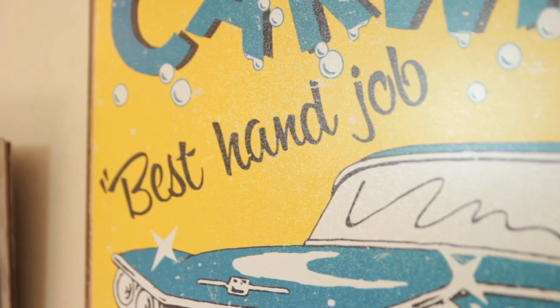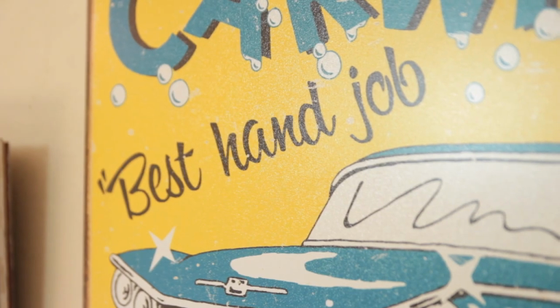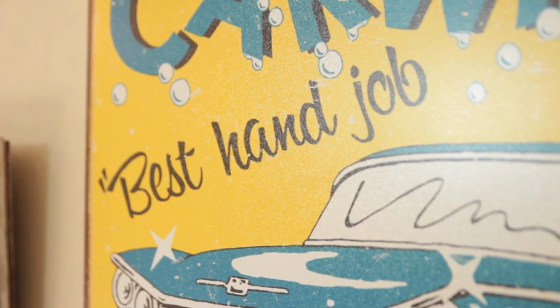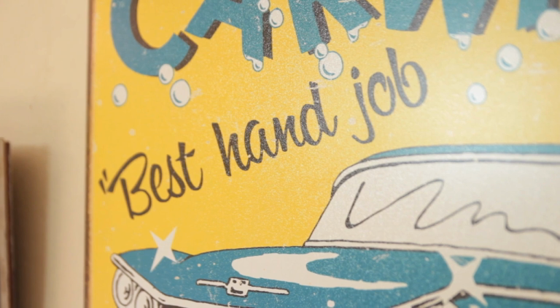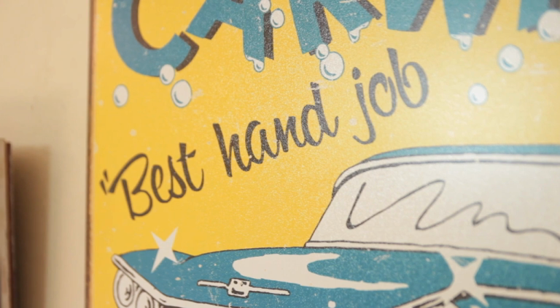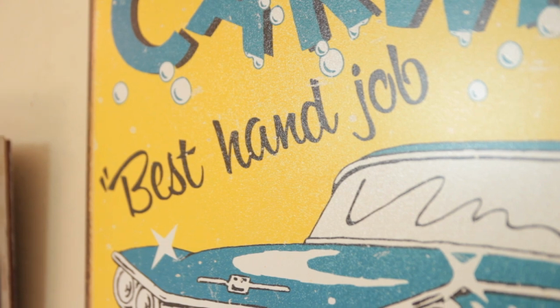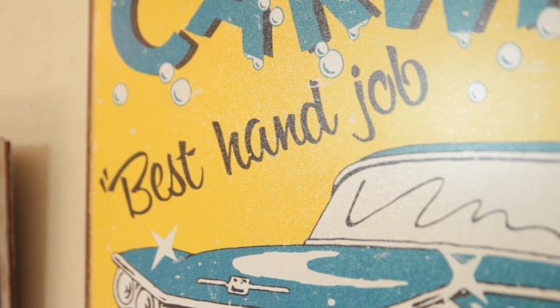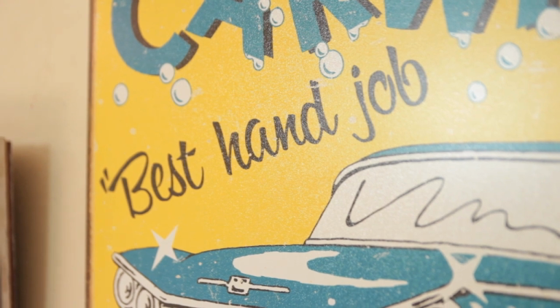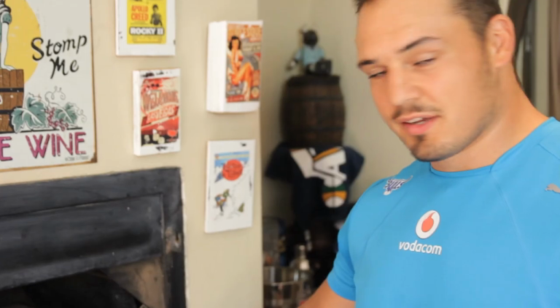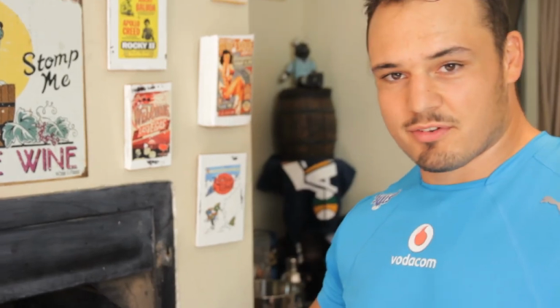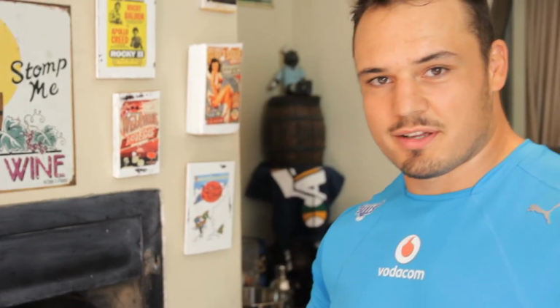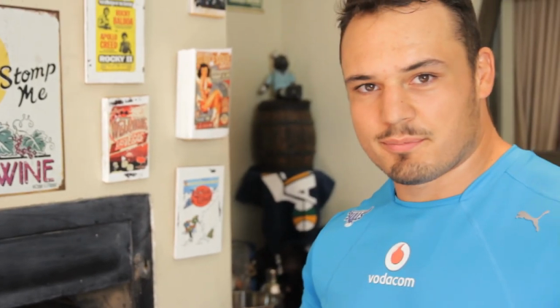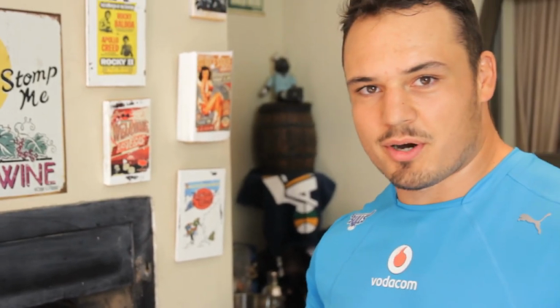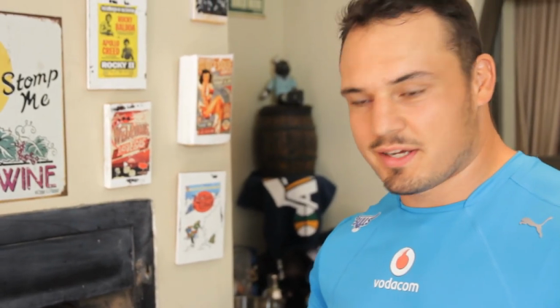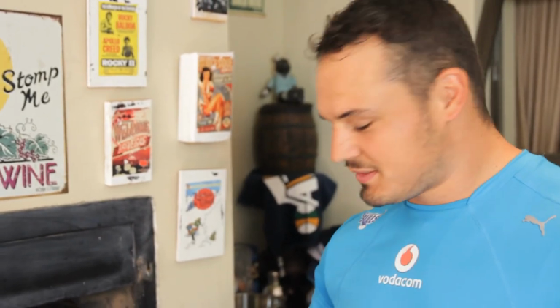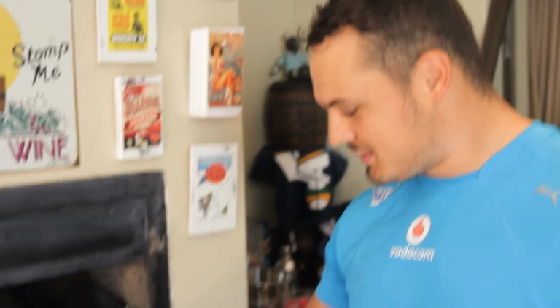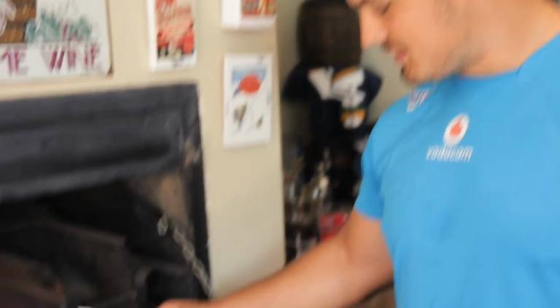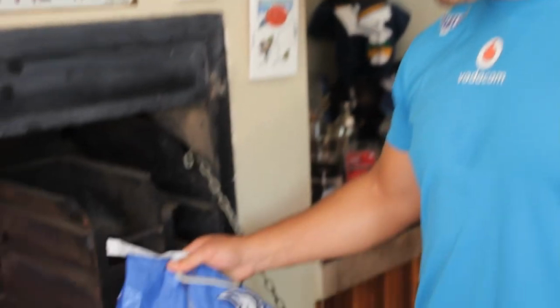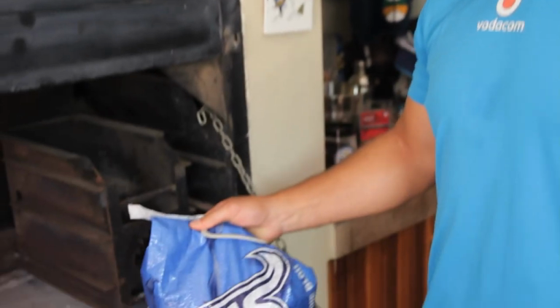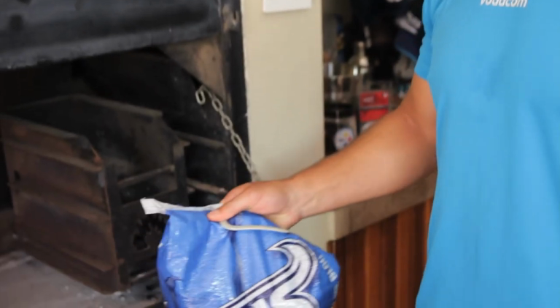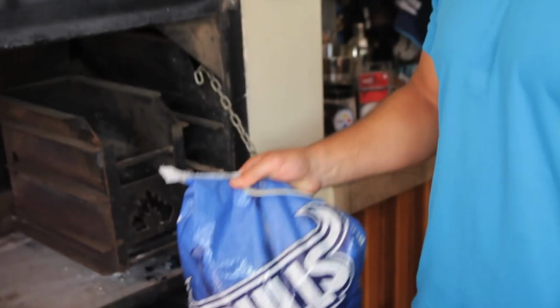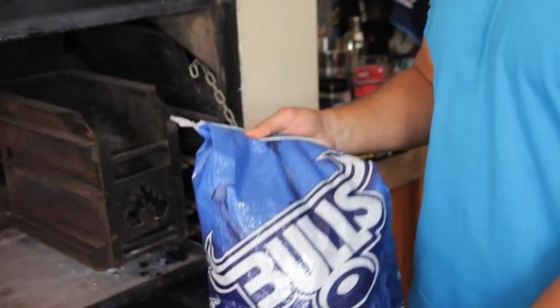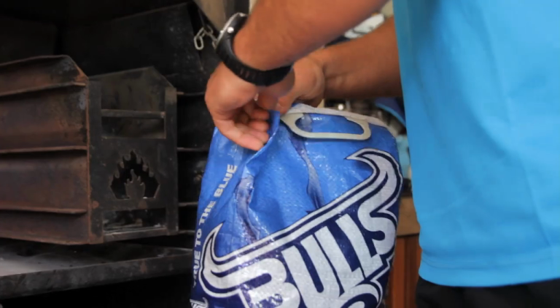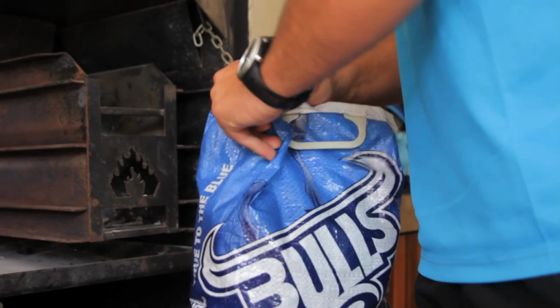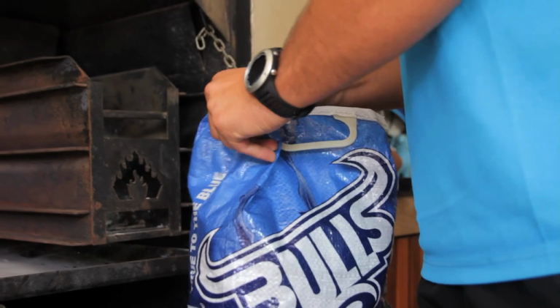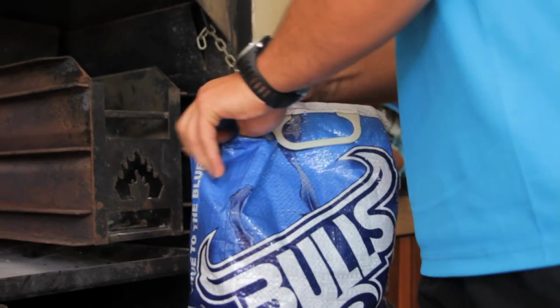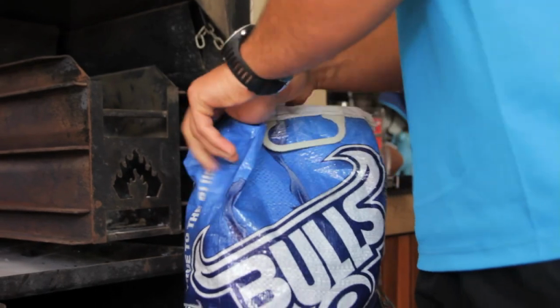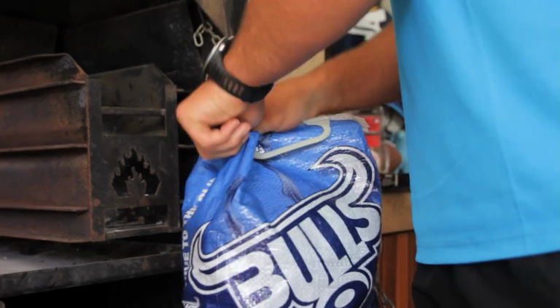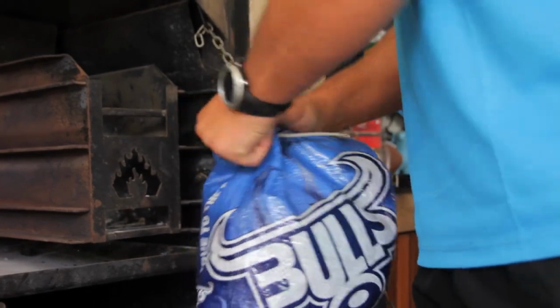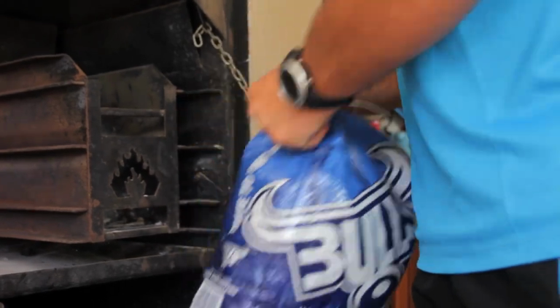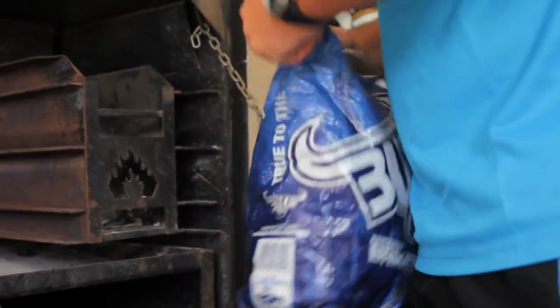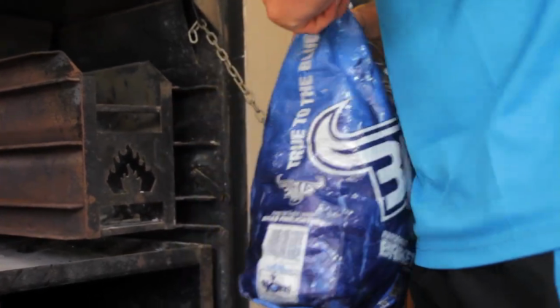The most important thing of a braai is making a nice fire.